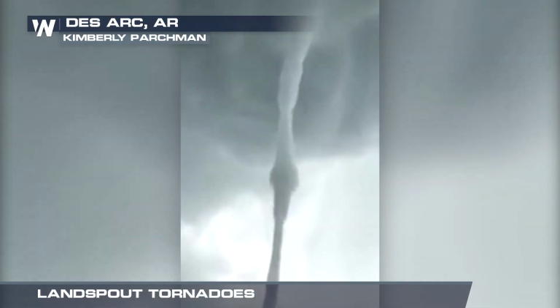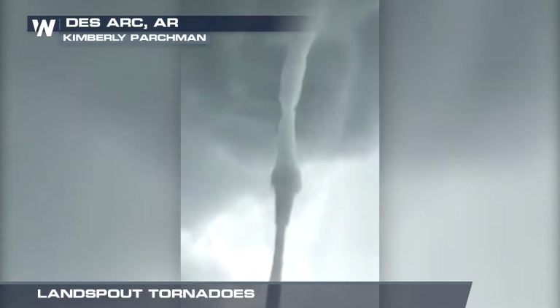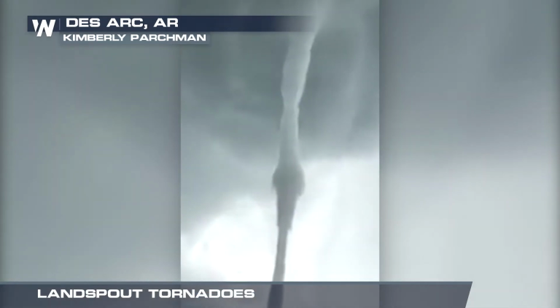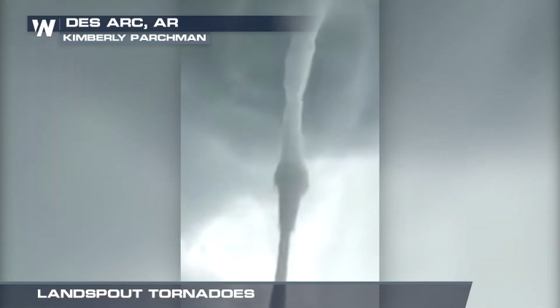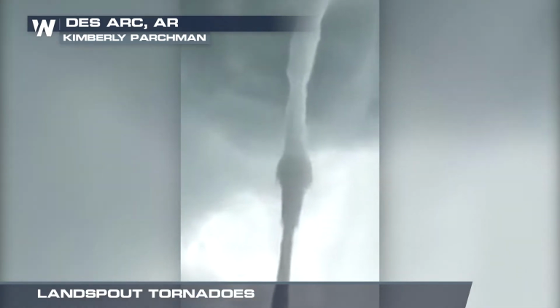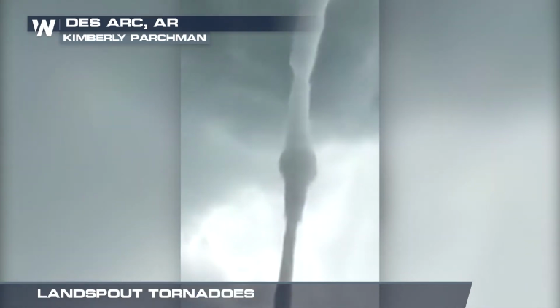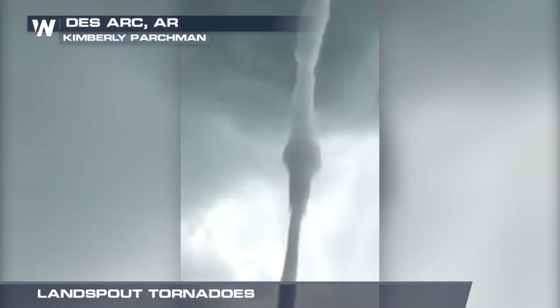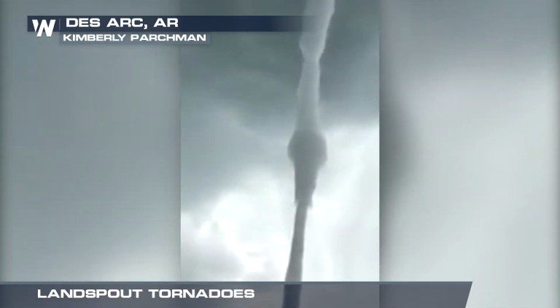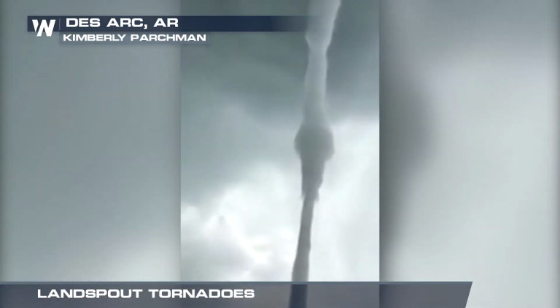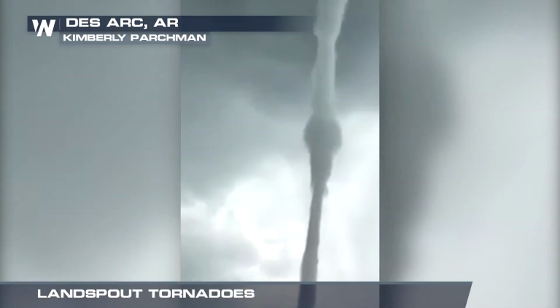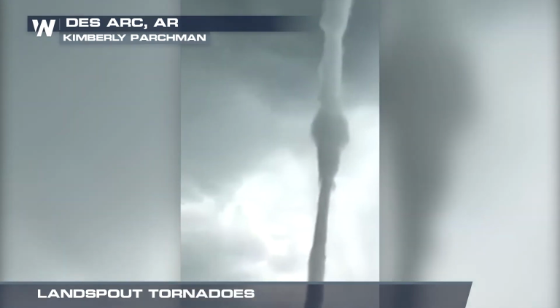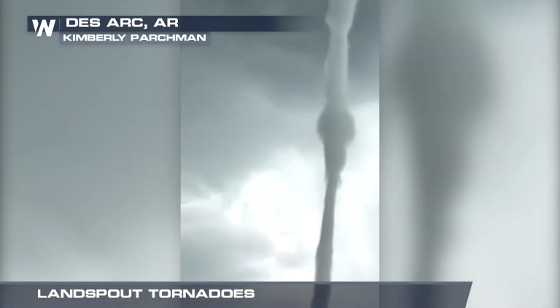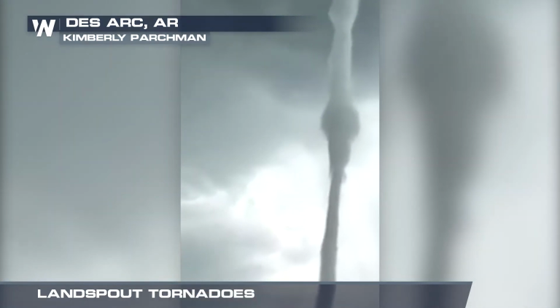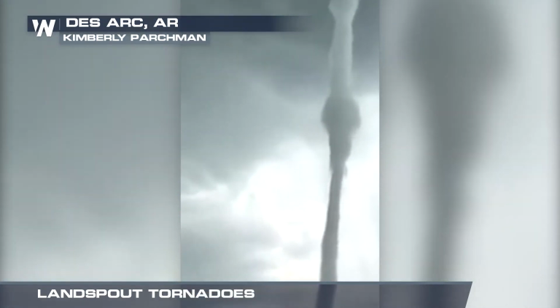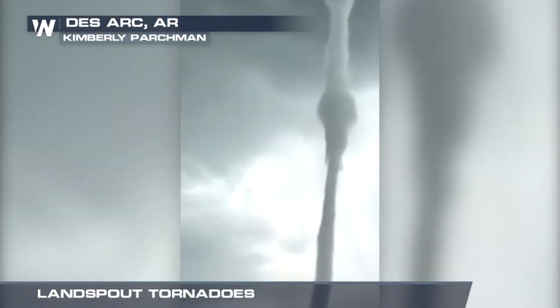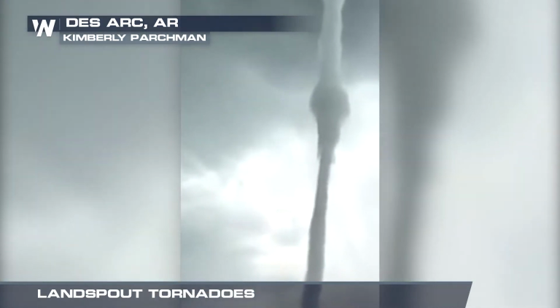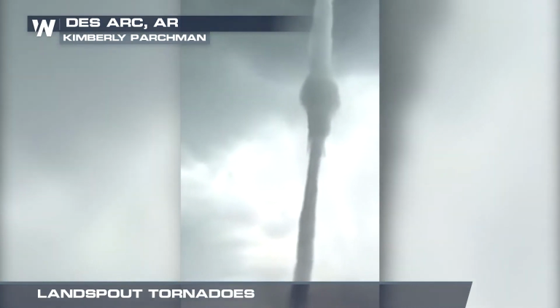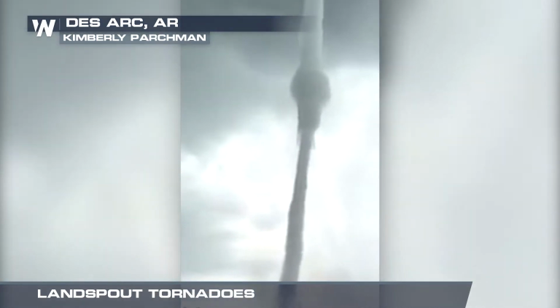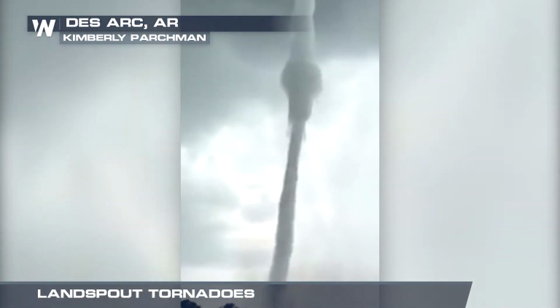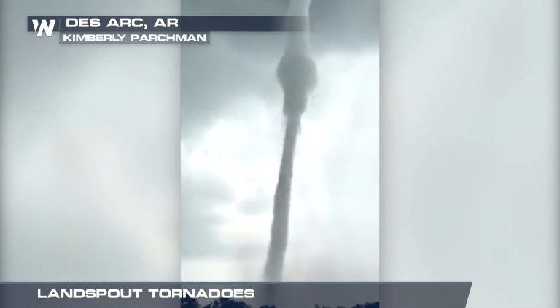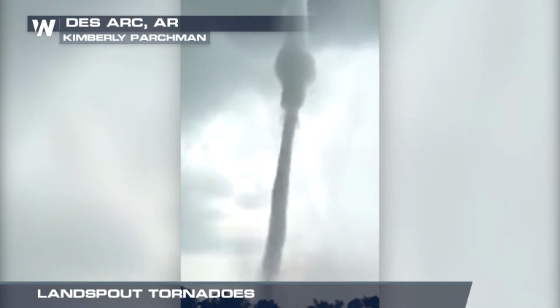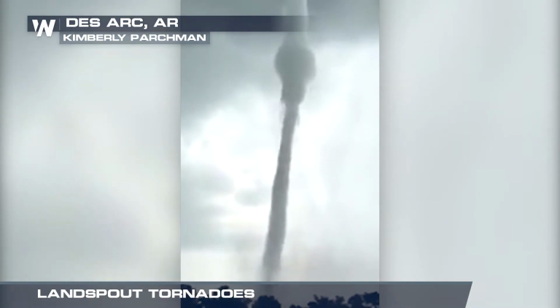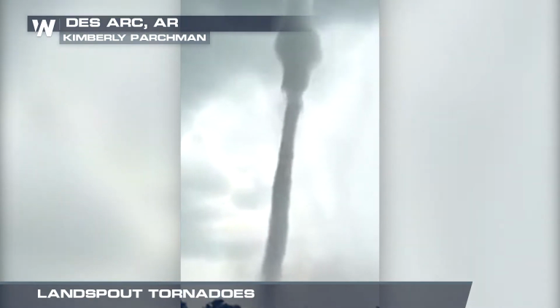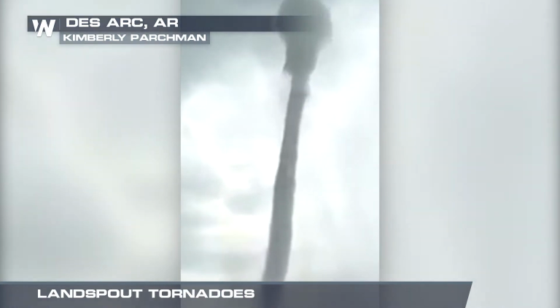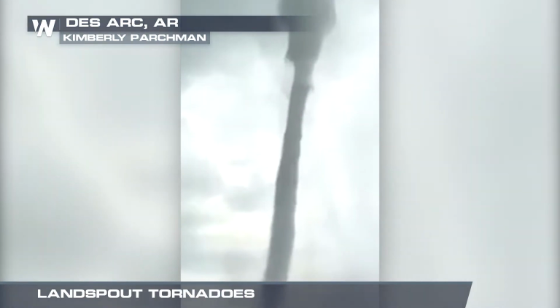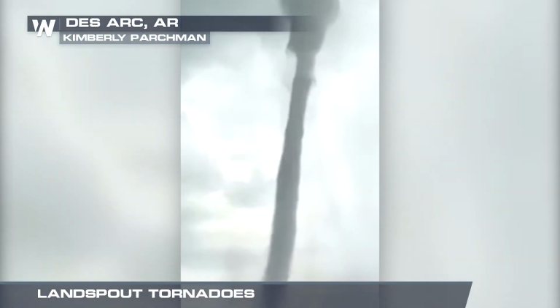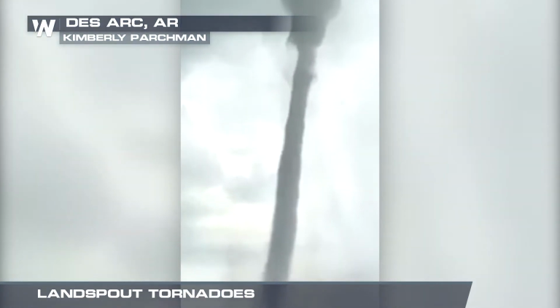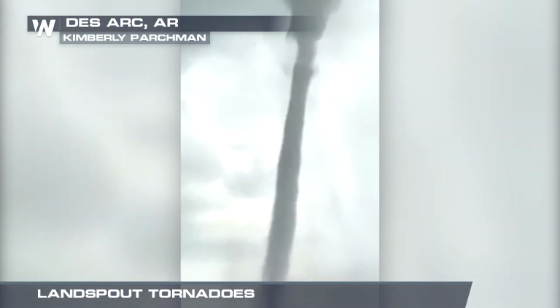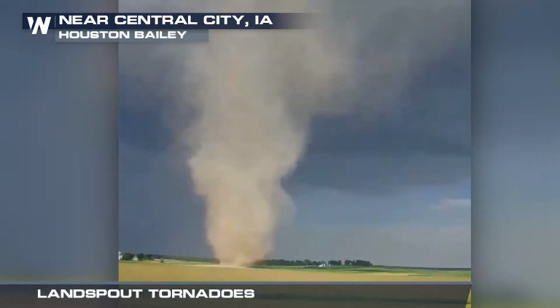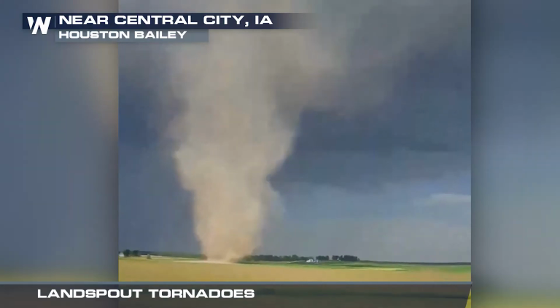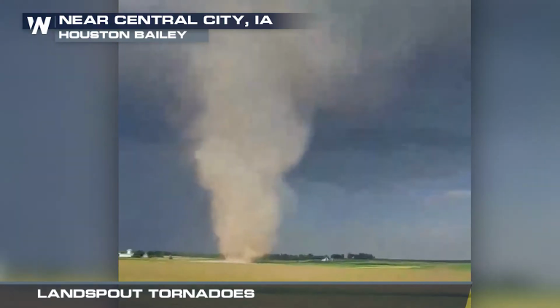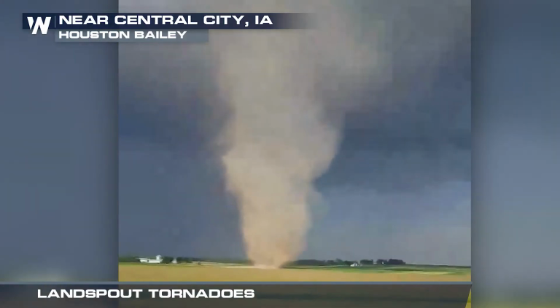At first glance, it looks like a regular tornado, but this is something a little different — a land spout.